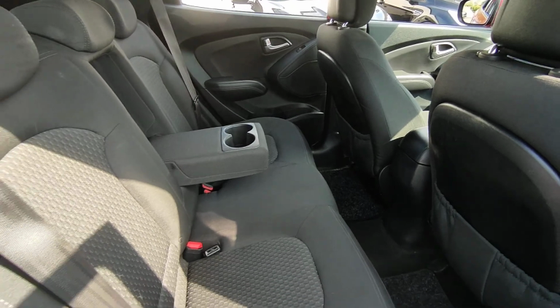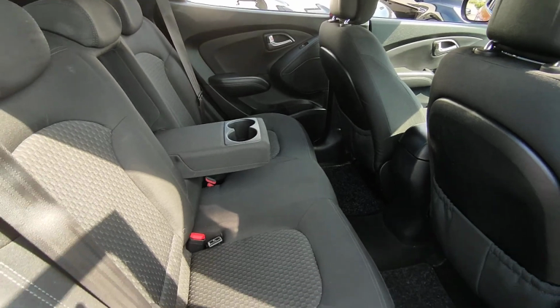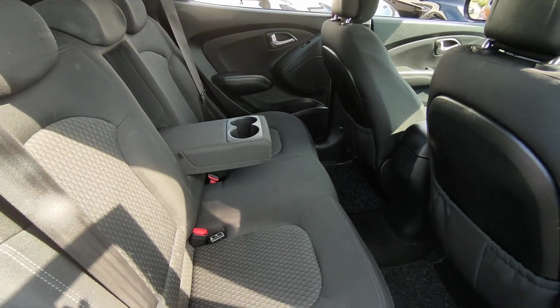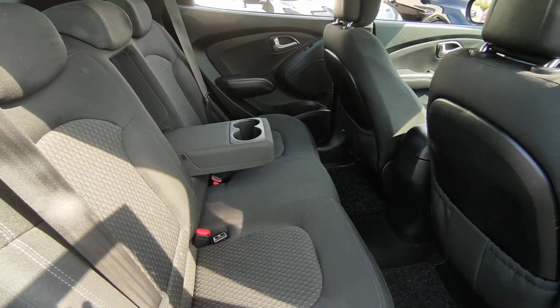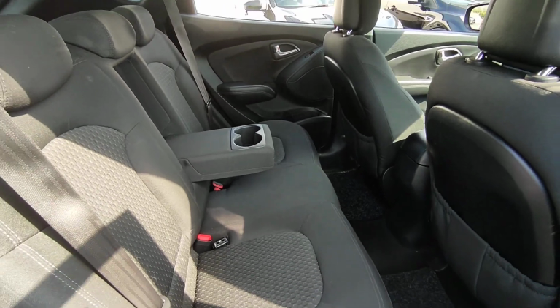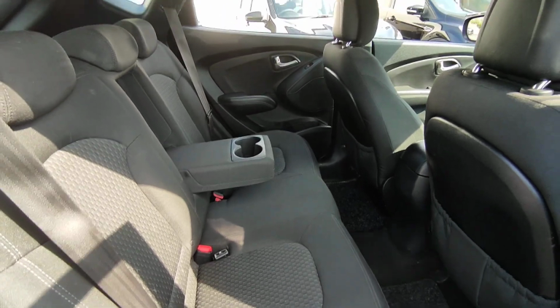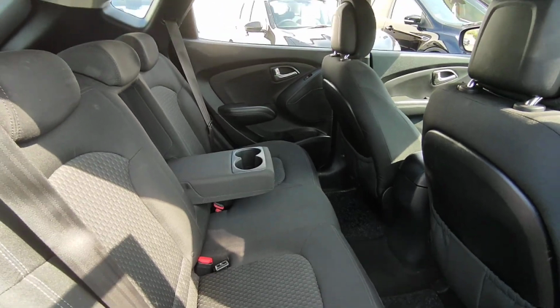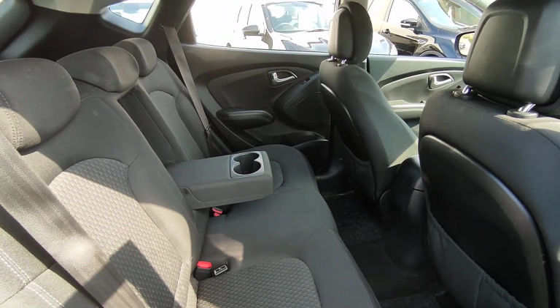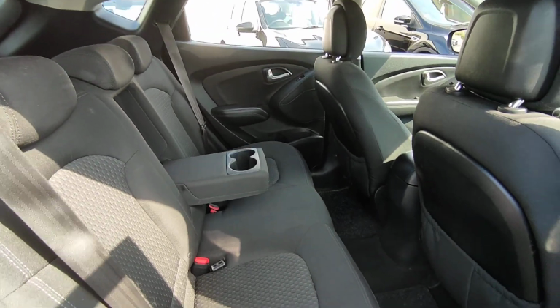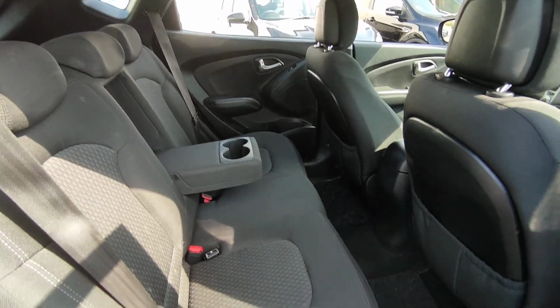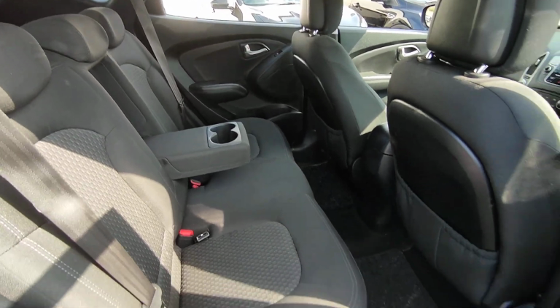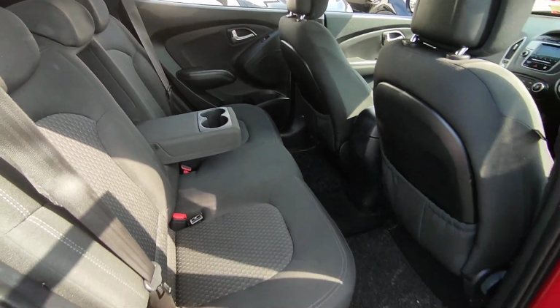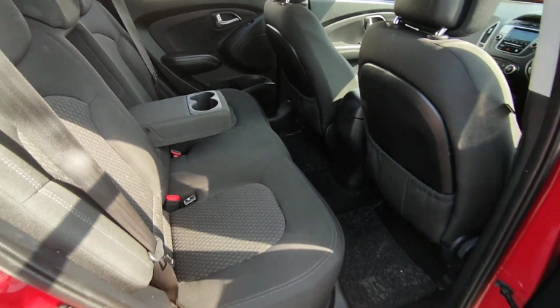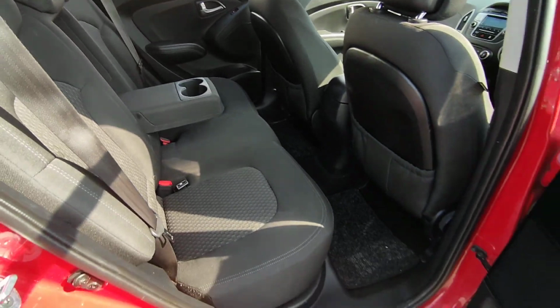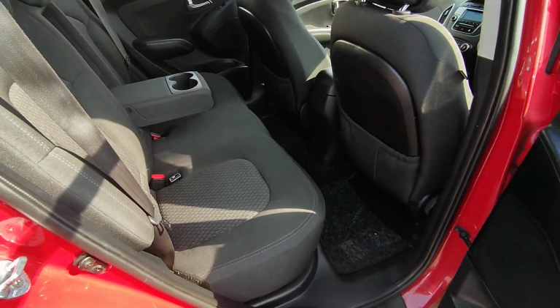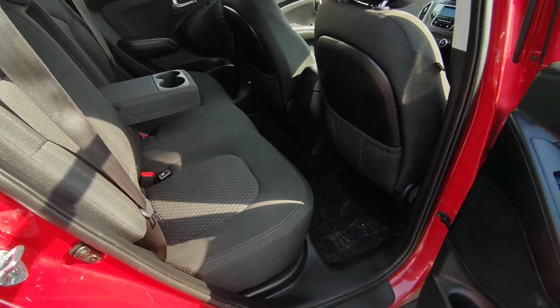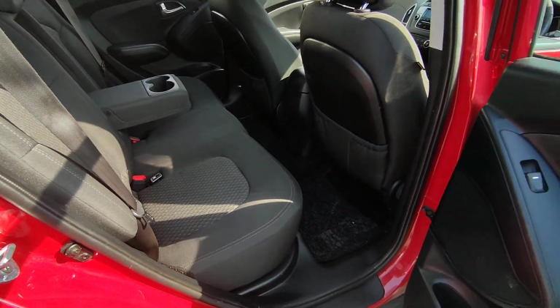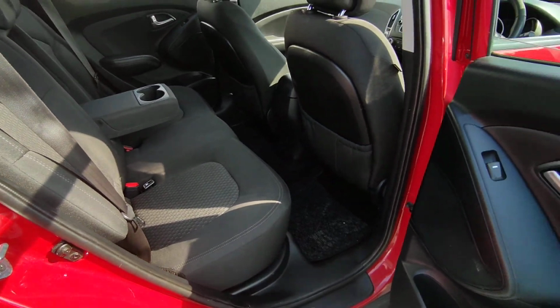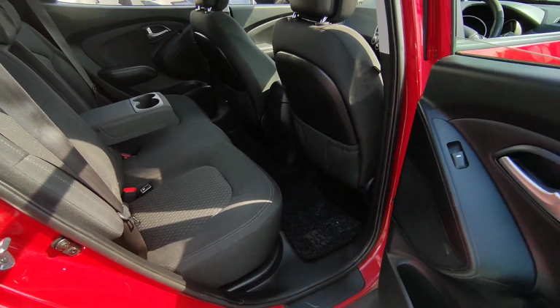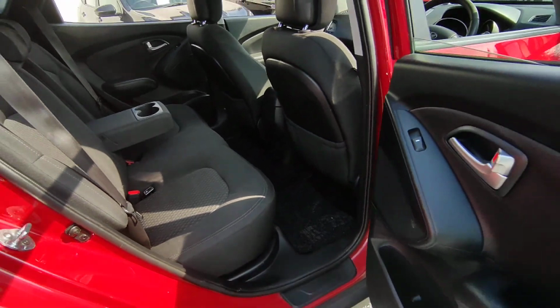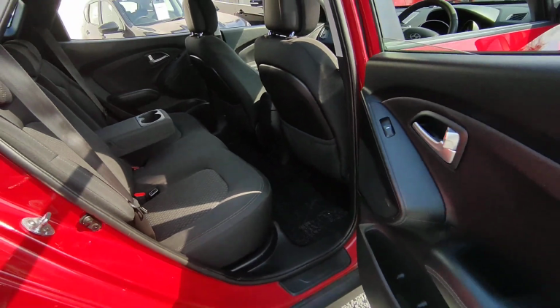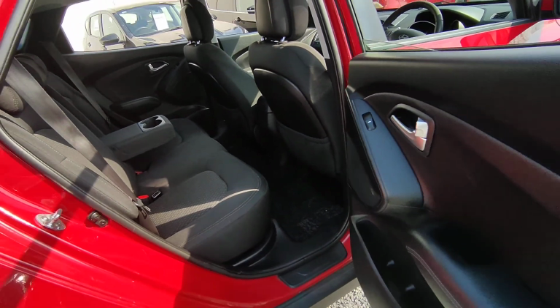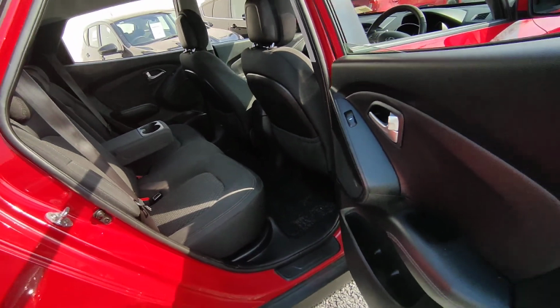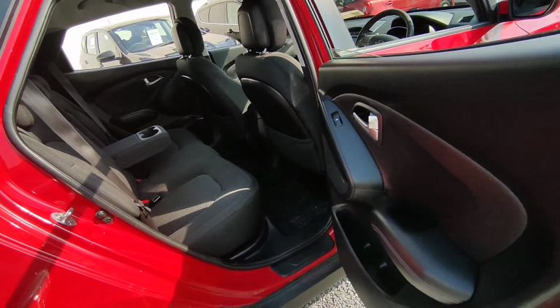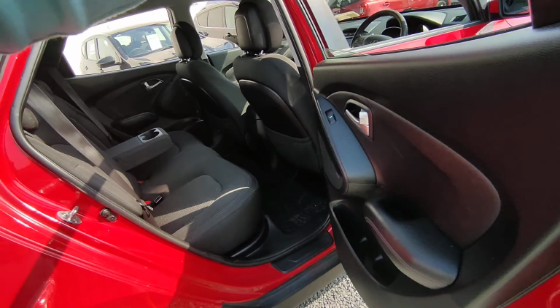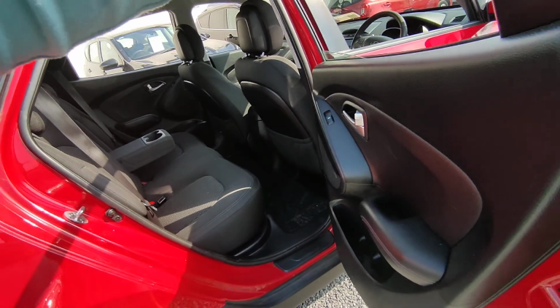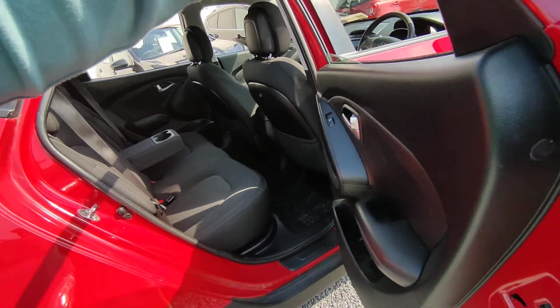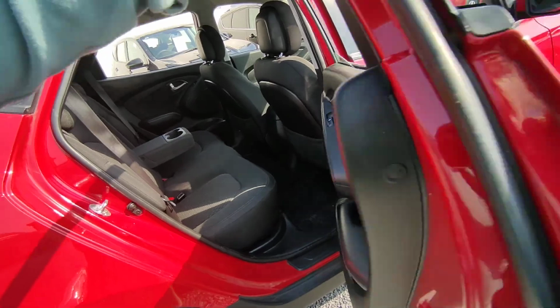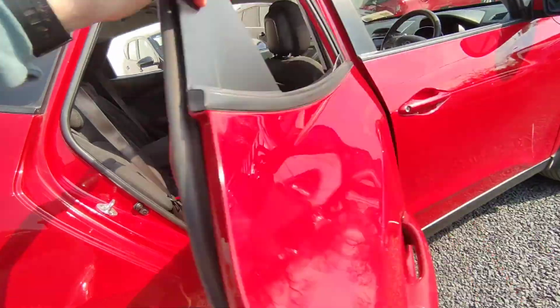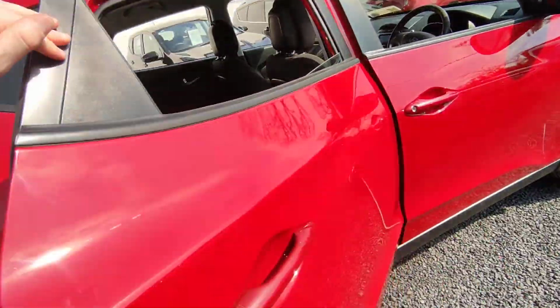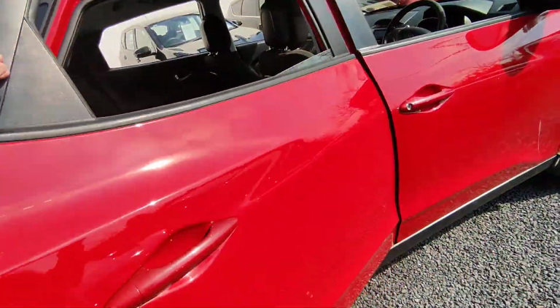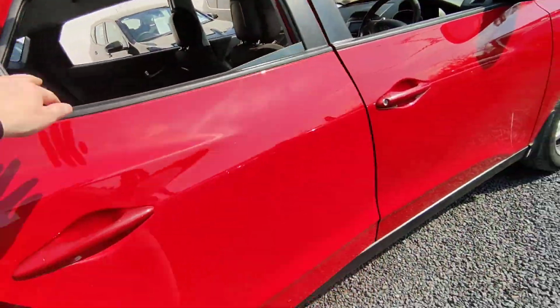Armrest, cup holder. Very spacious, very clean. All our cars come in a full detail valet, inside and out.